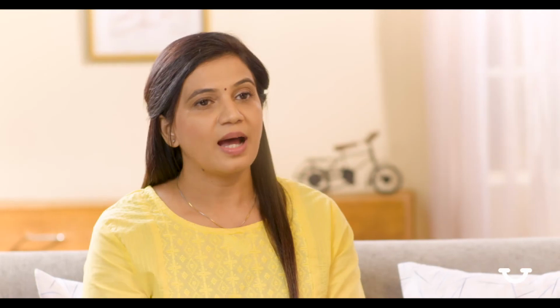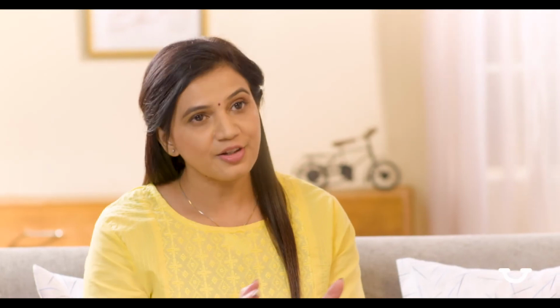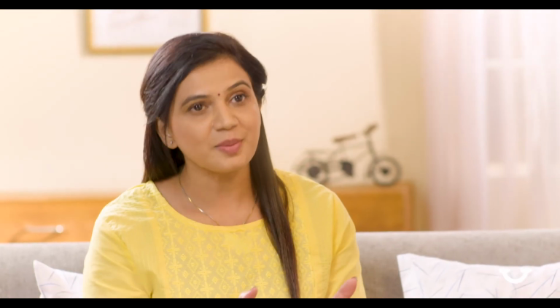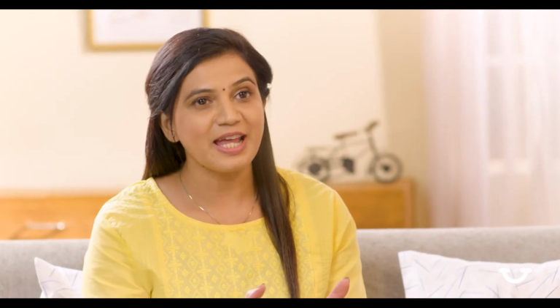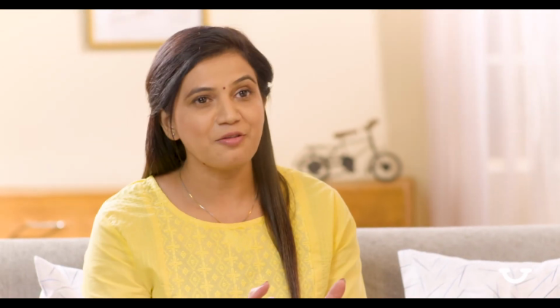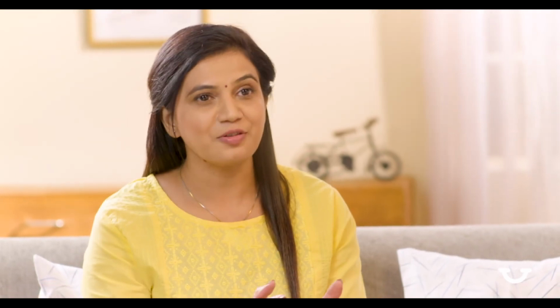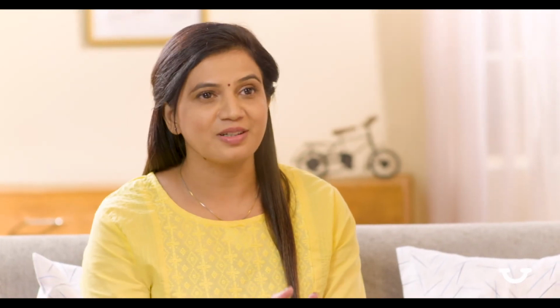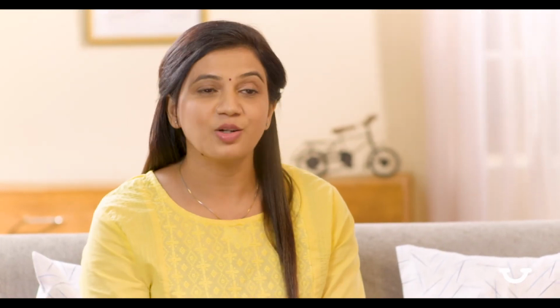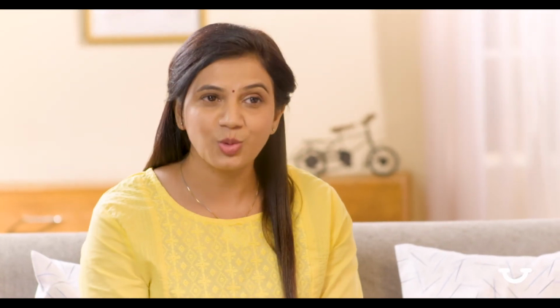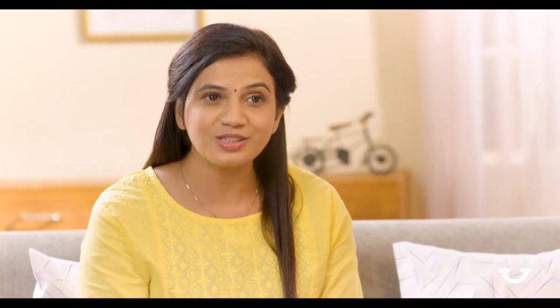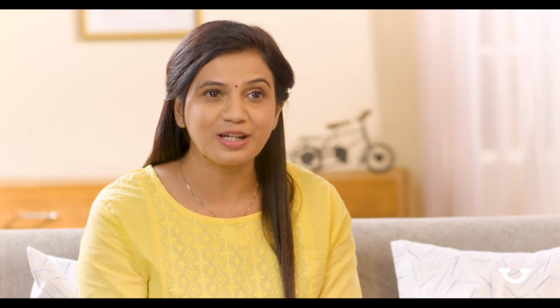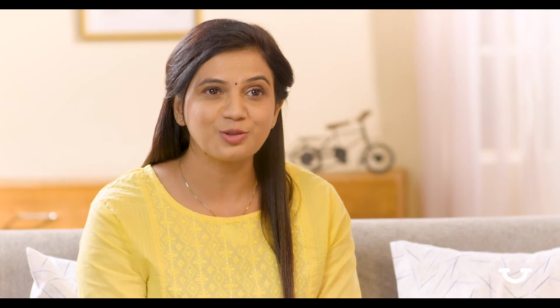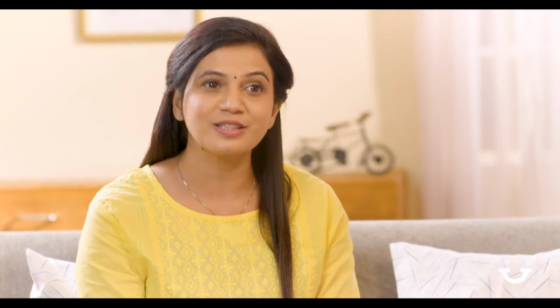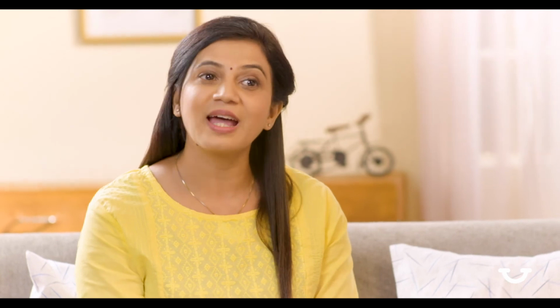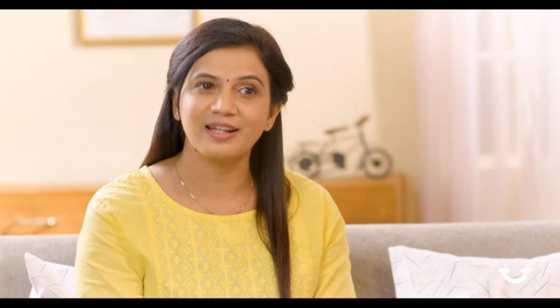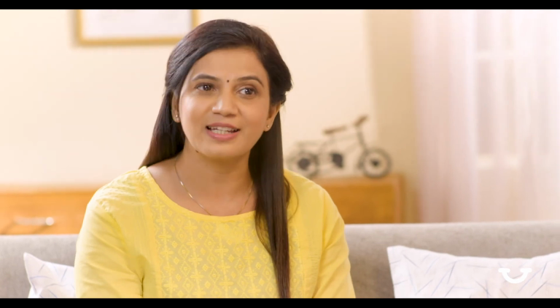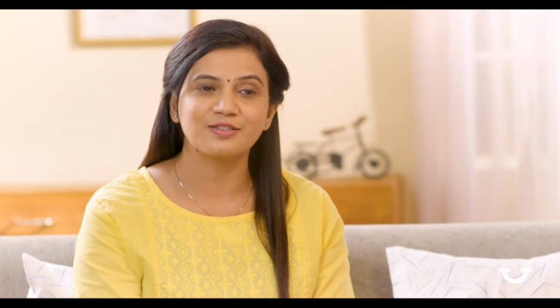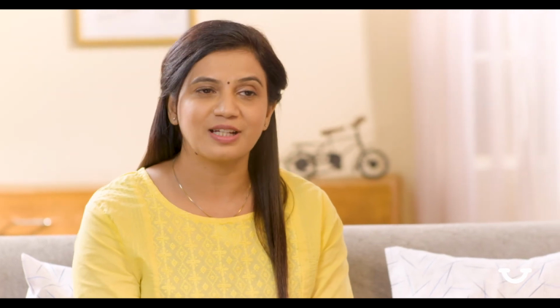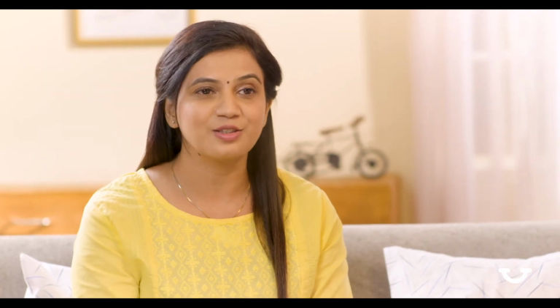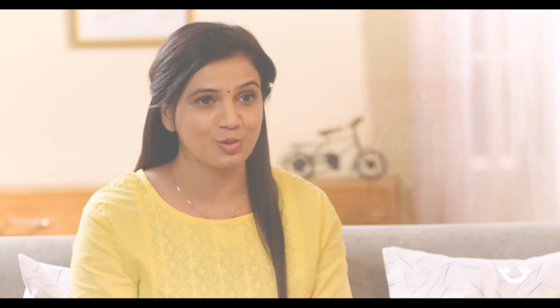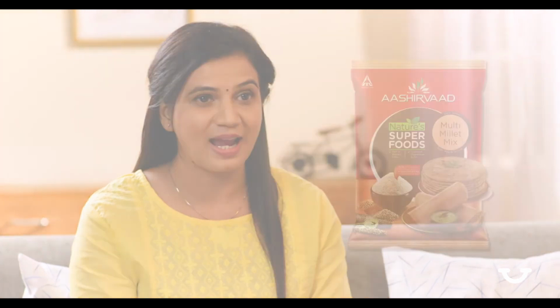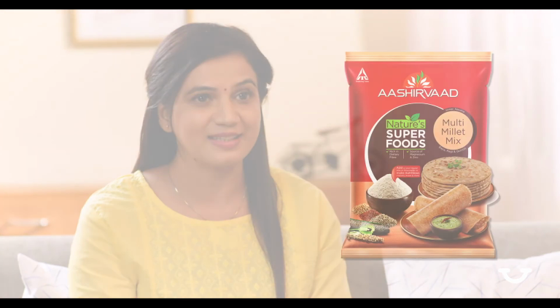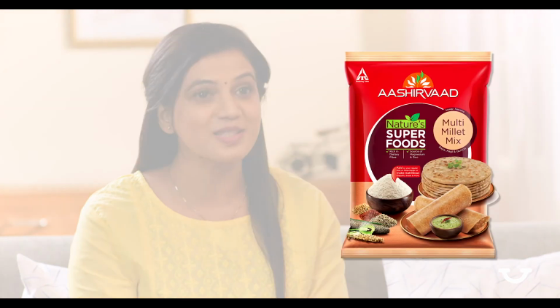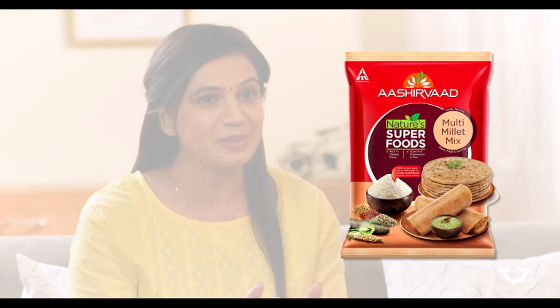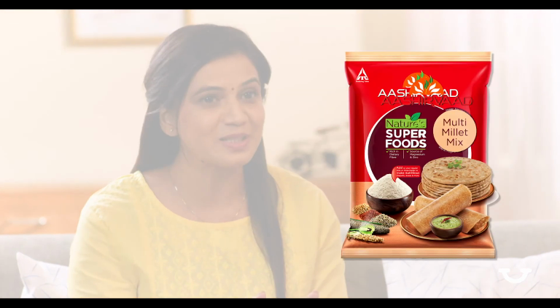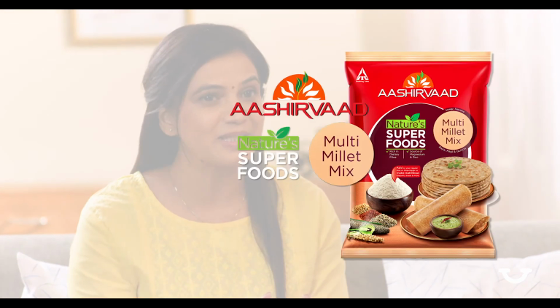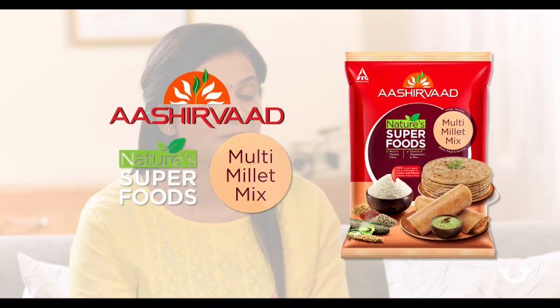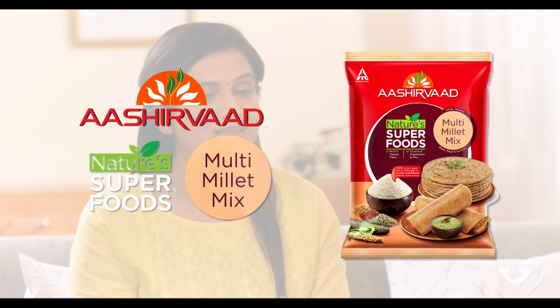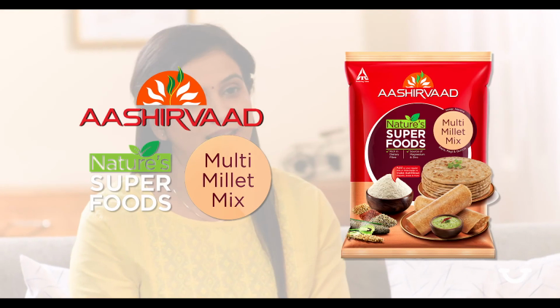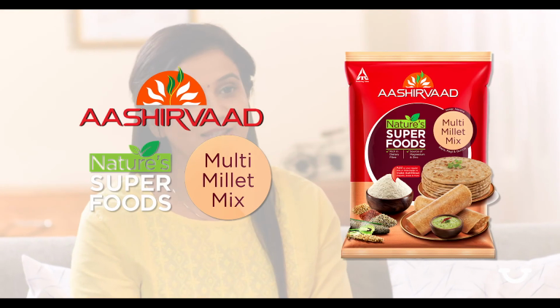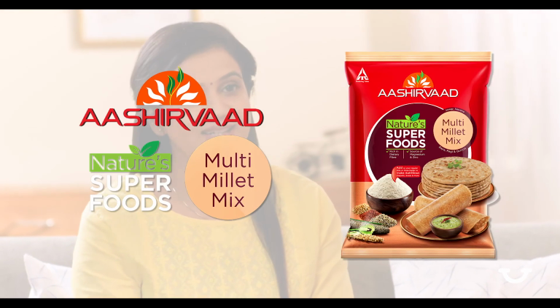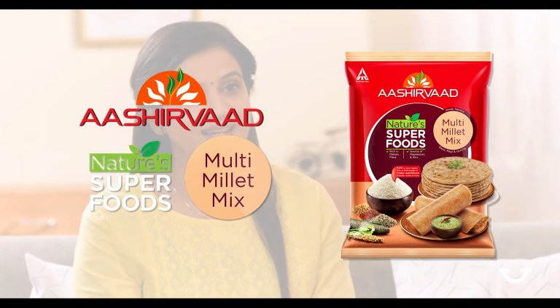I recommend everyone who is trying to lead a healthy lifestyle to add this multi-millet mix in their diet.